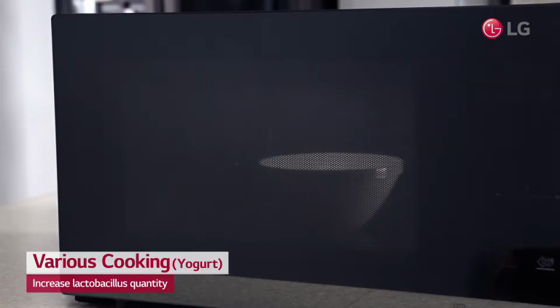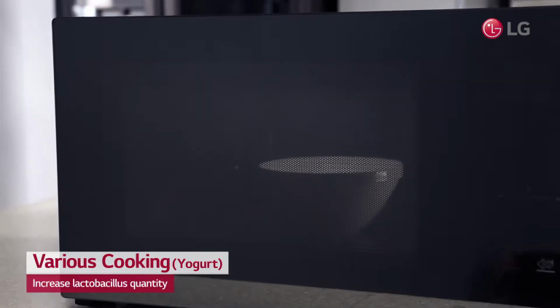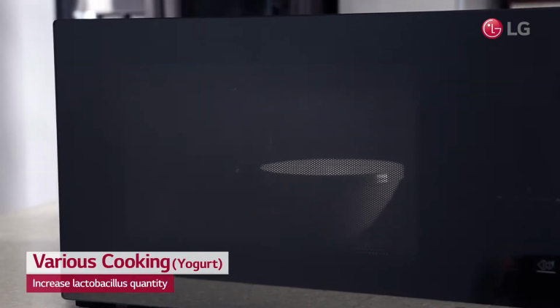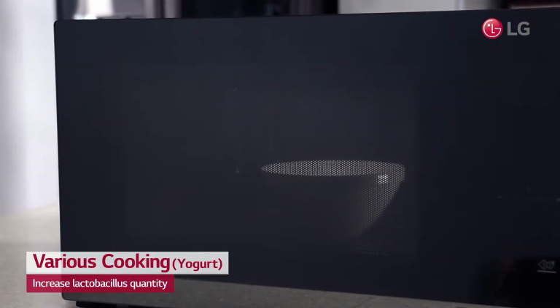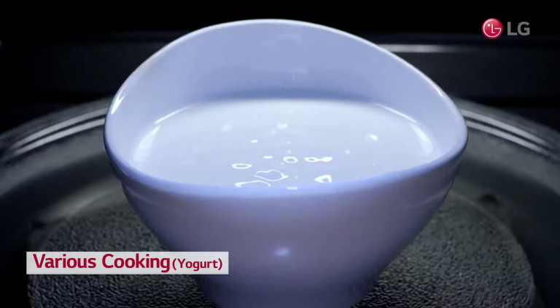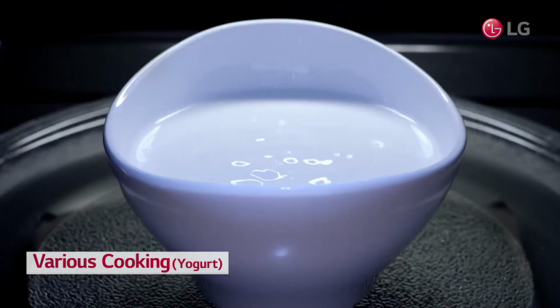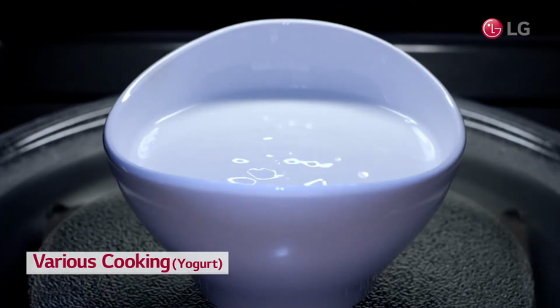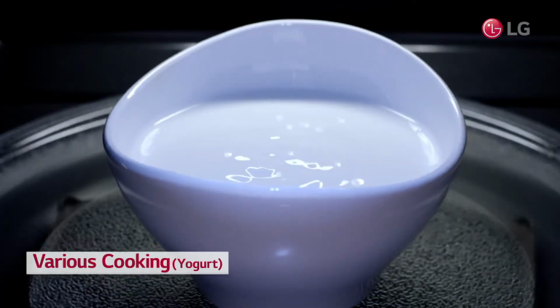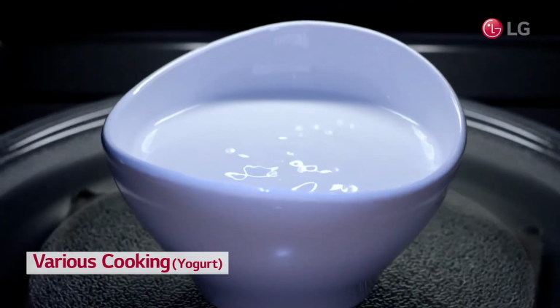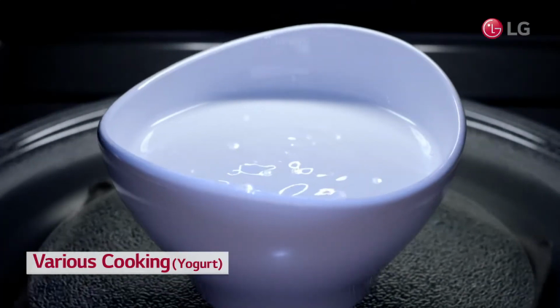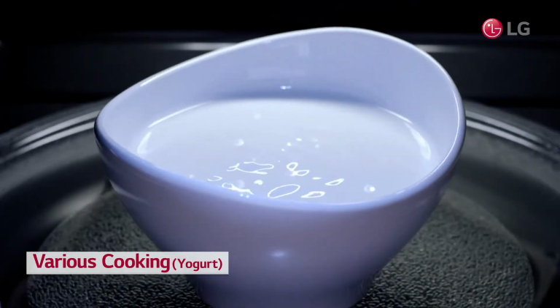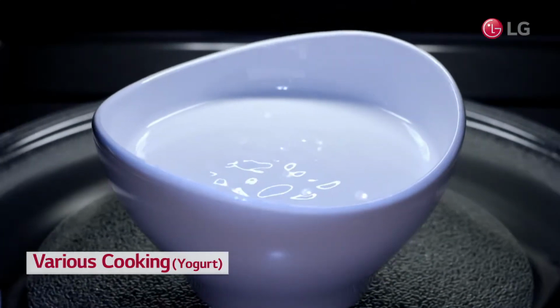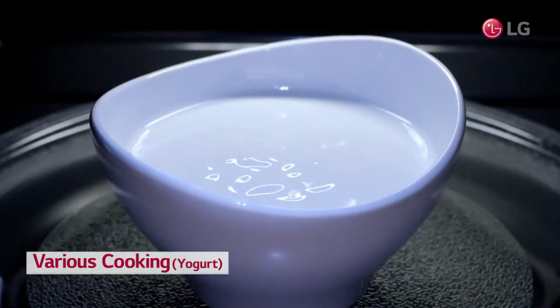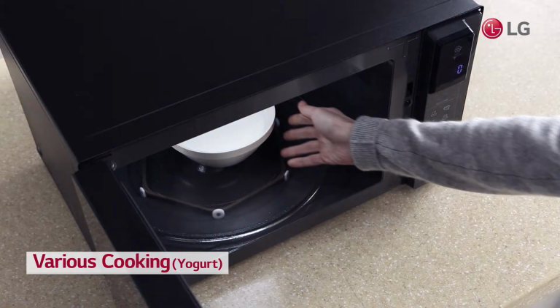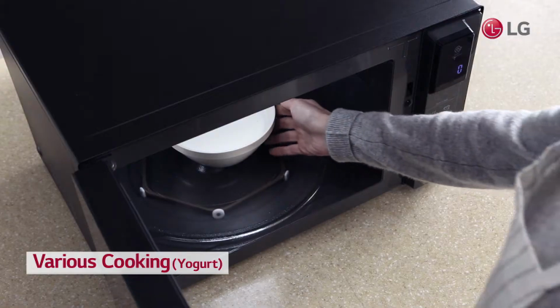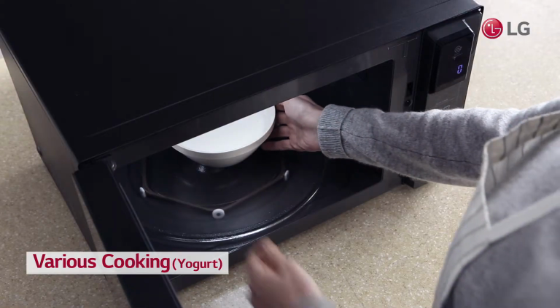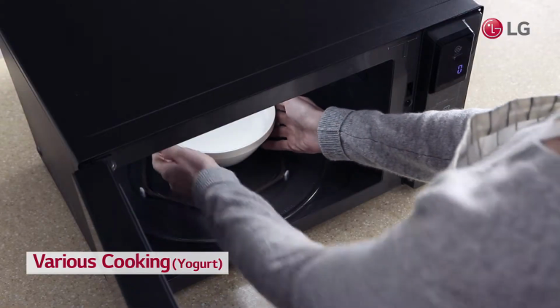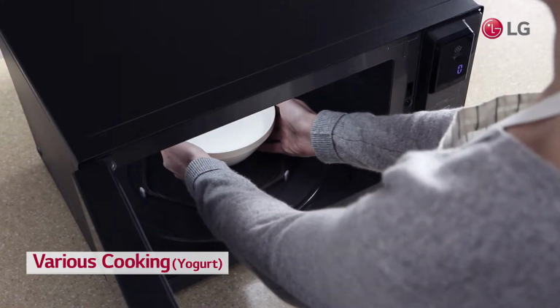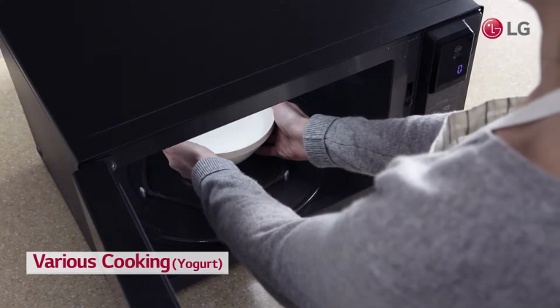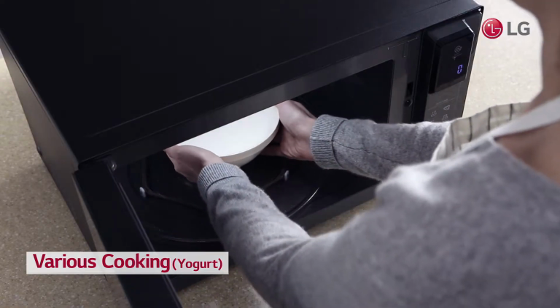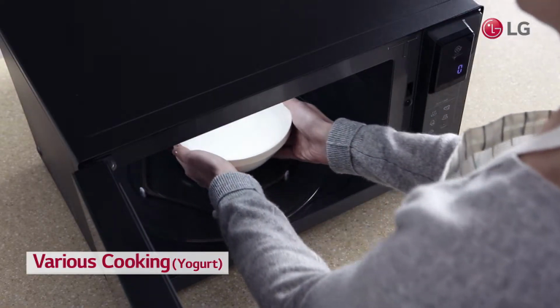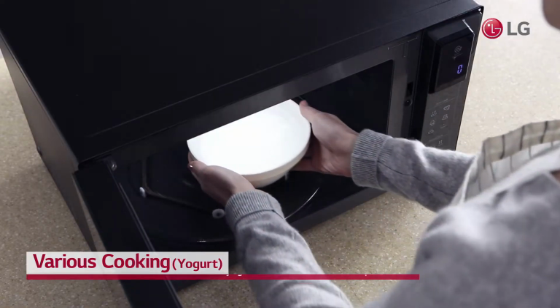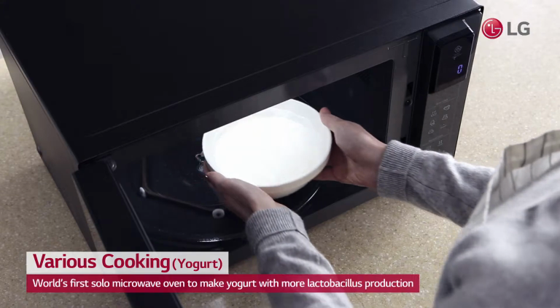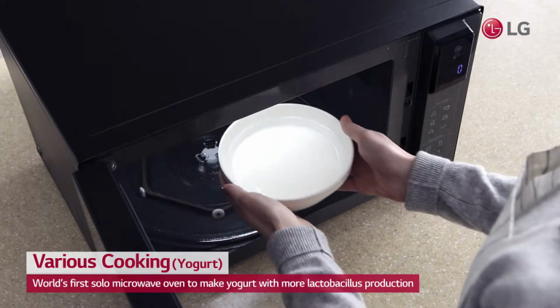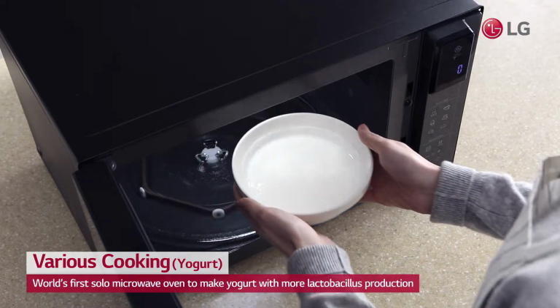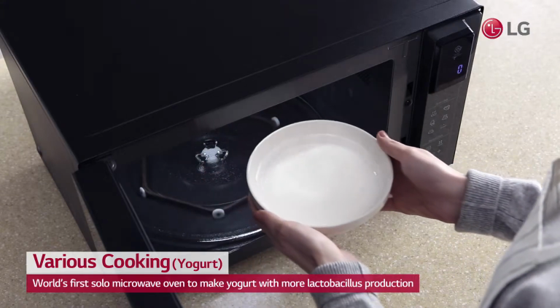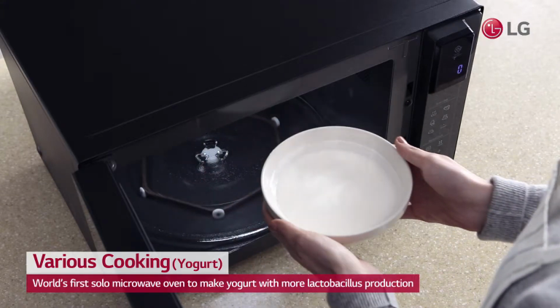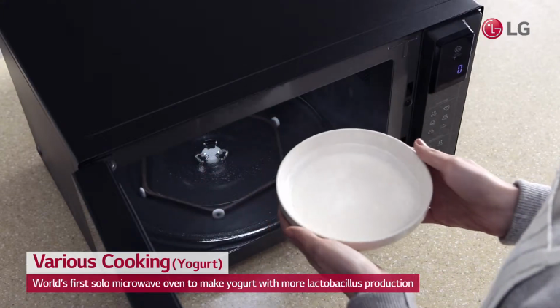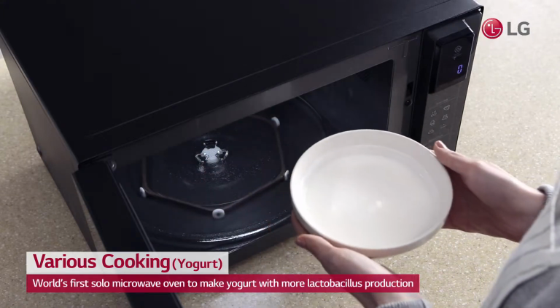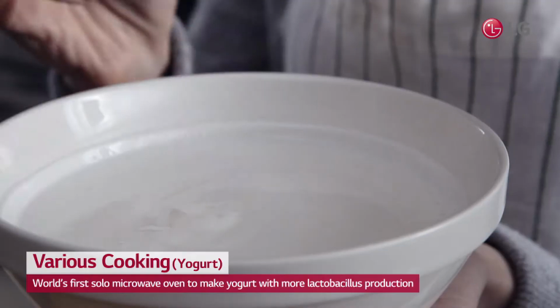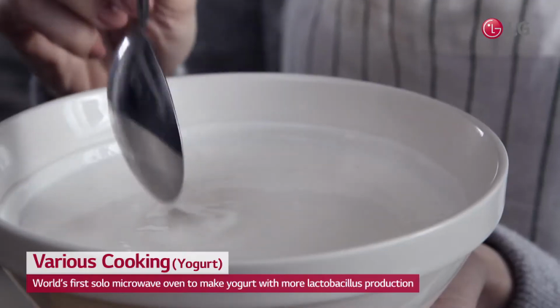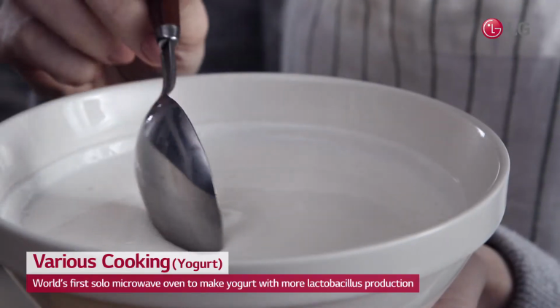All you need to make yogurt is LG's Neoshef — the world's first solo microwave oven to make yogurt.